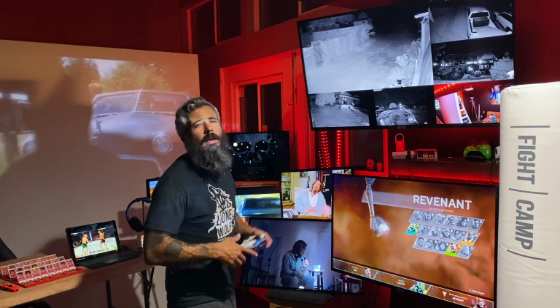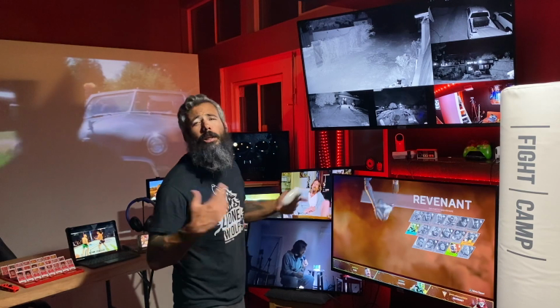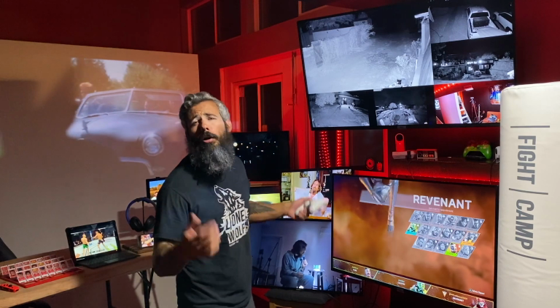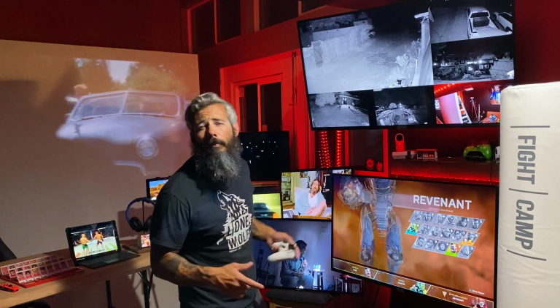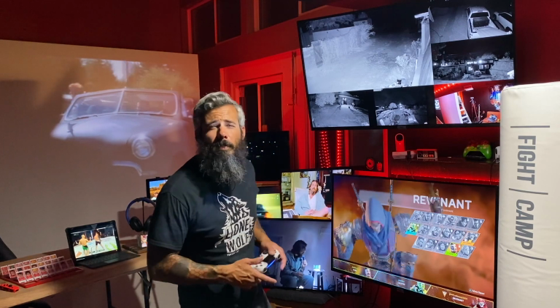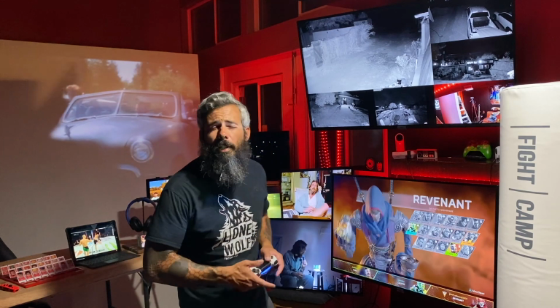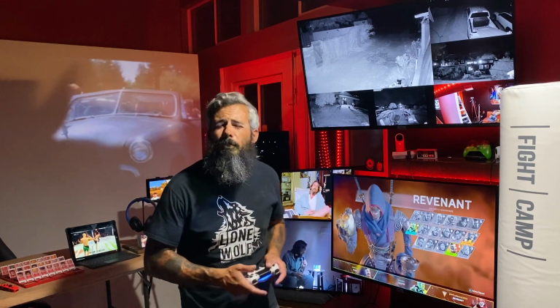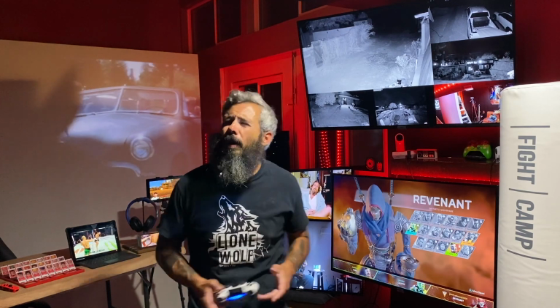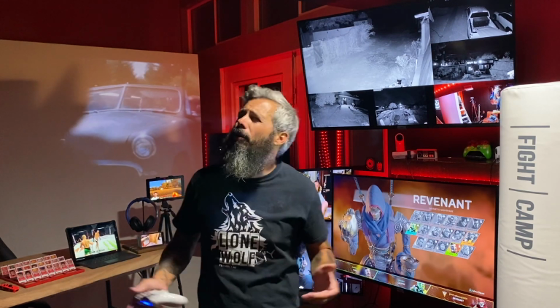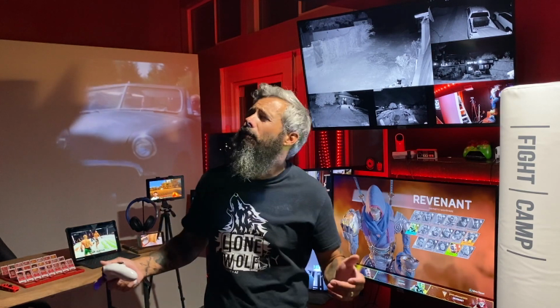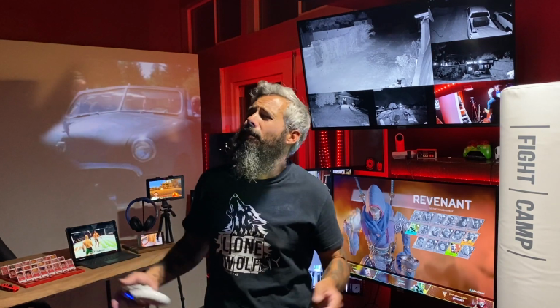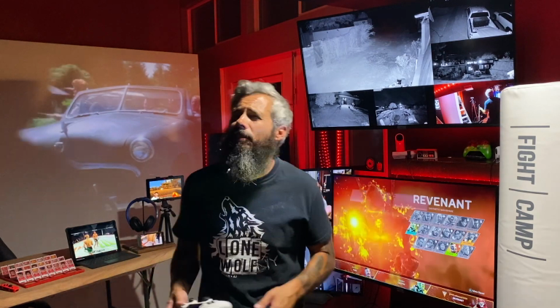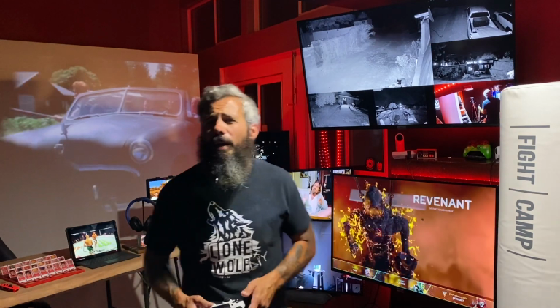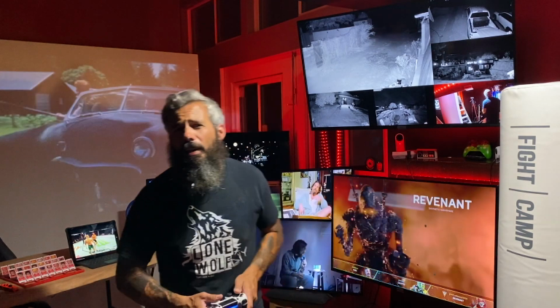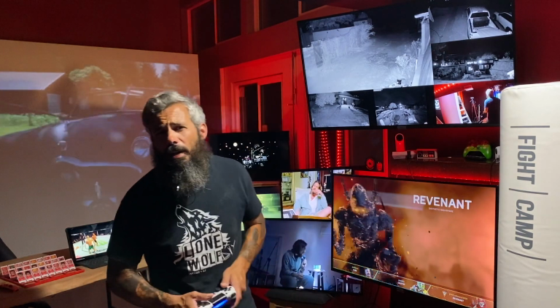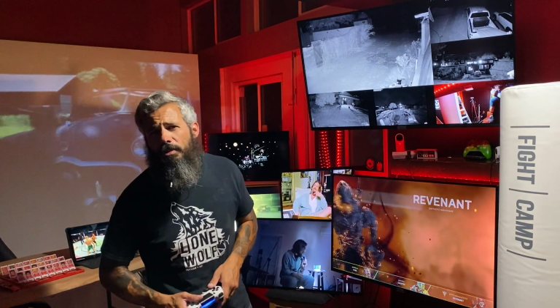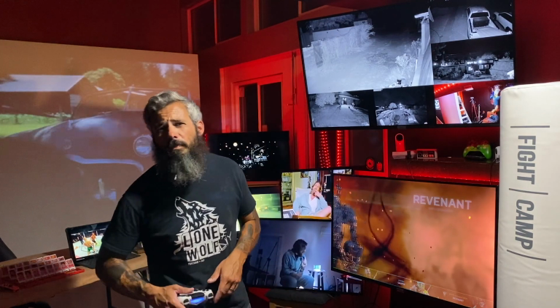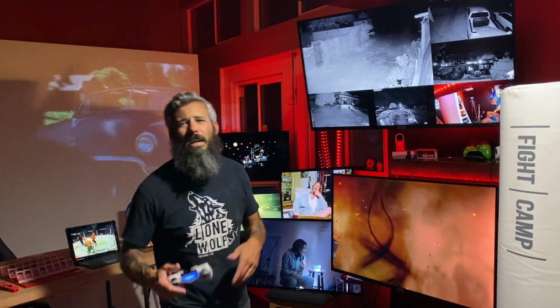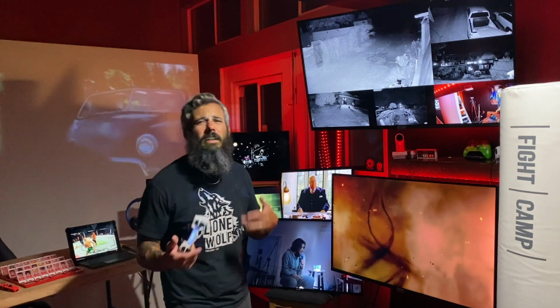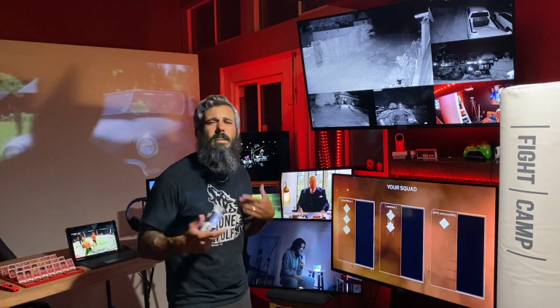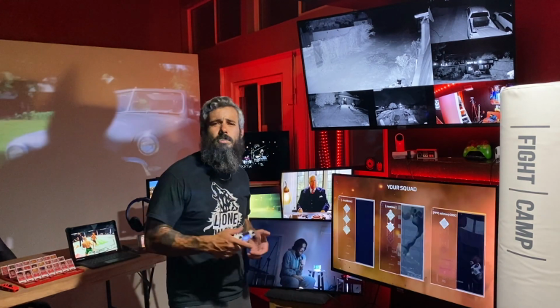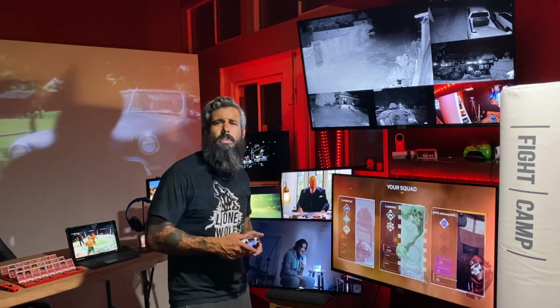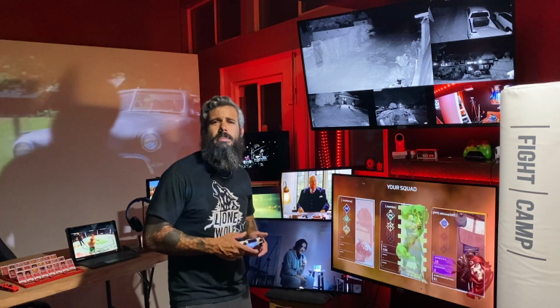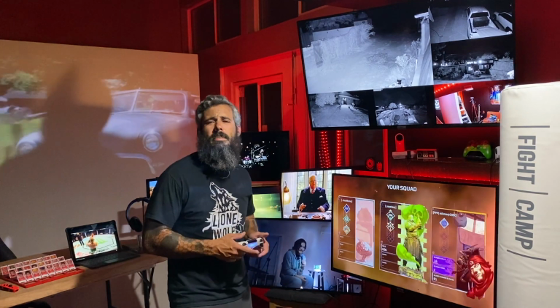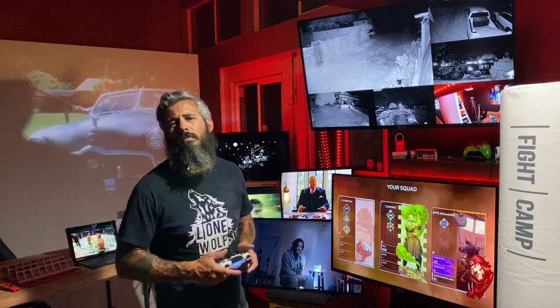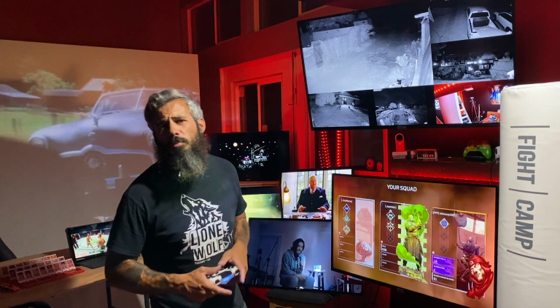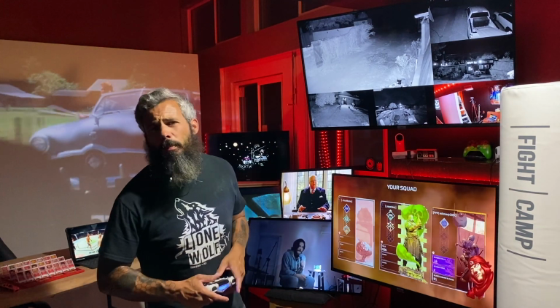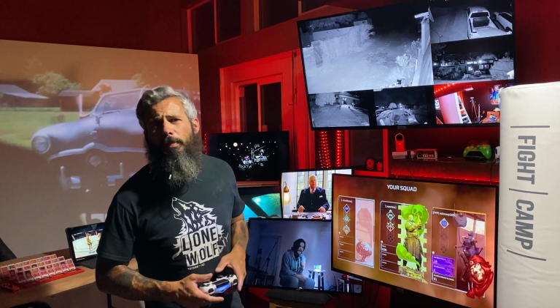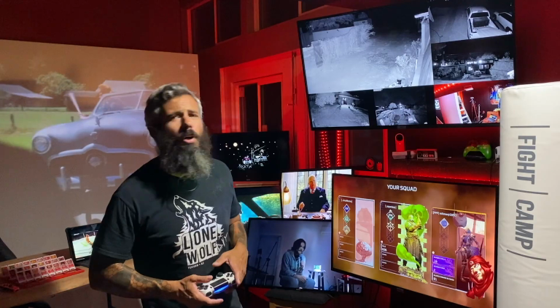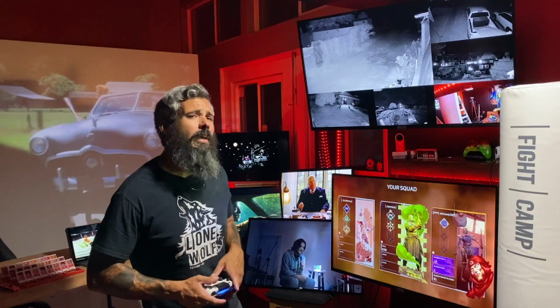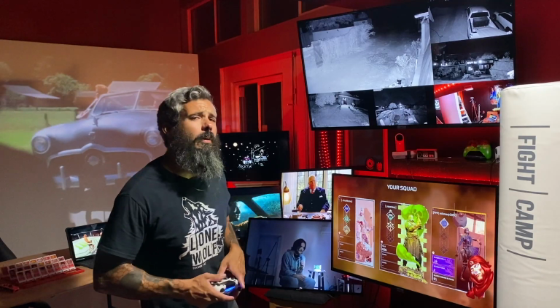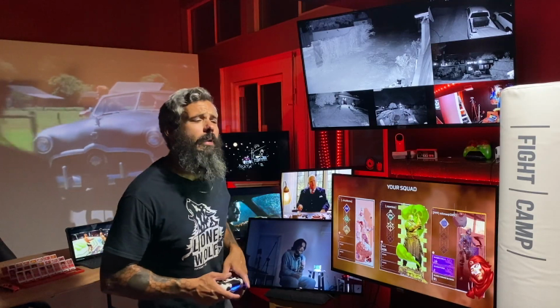Hello, everybody. Welcome to the tiny house. My name is Chris. You probably know that already.